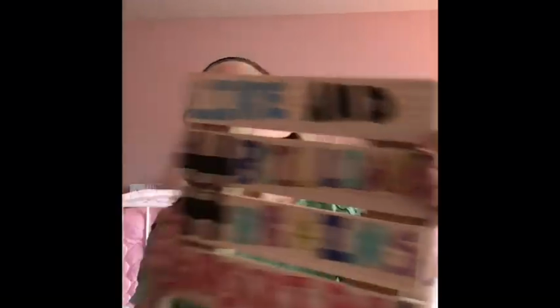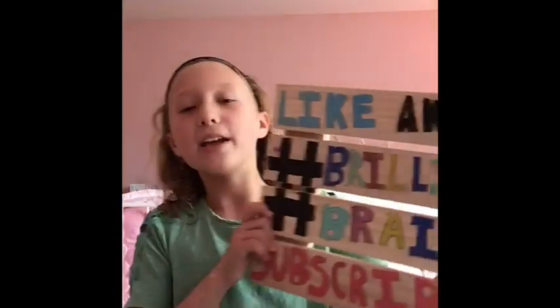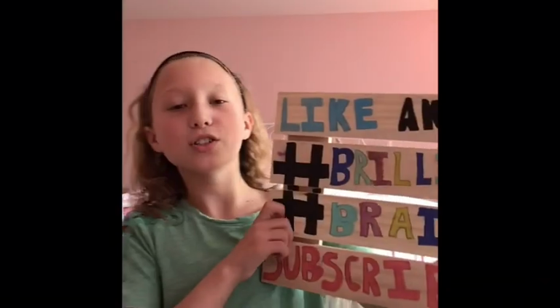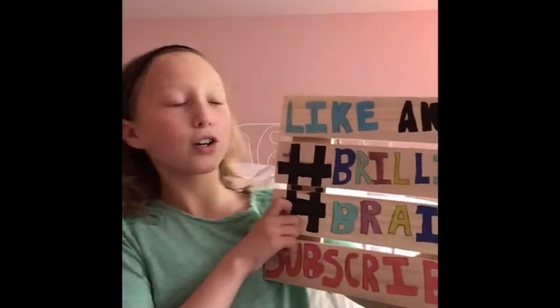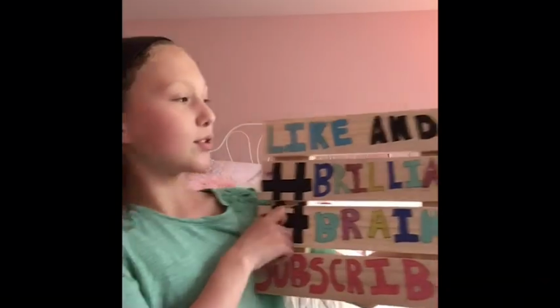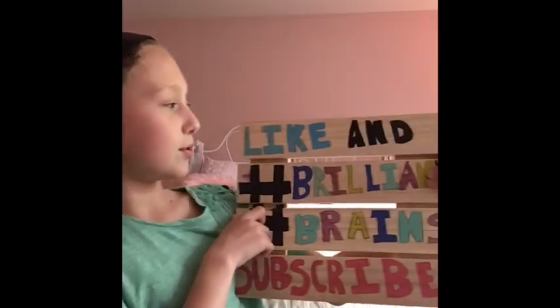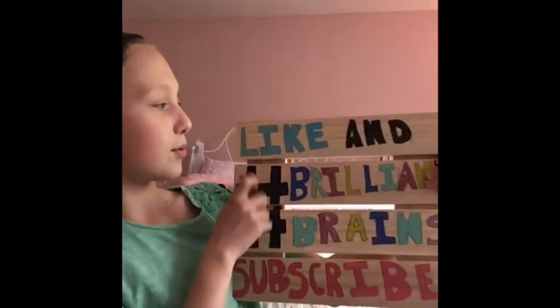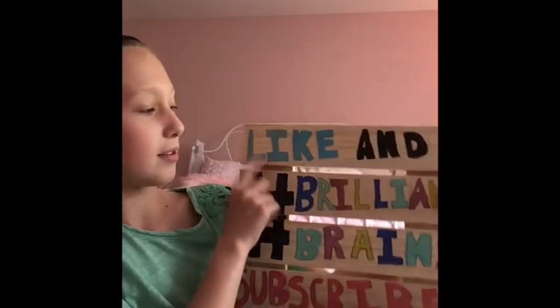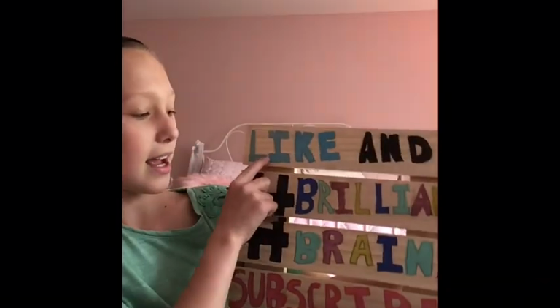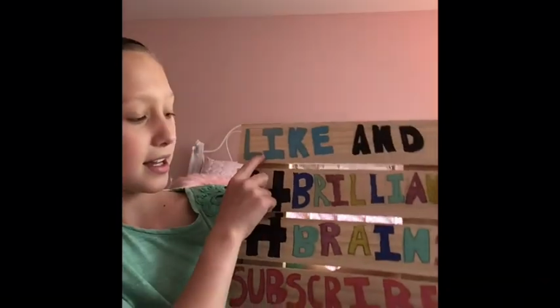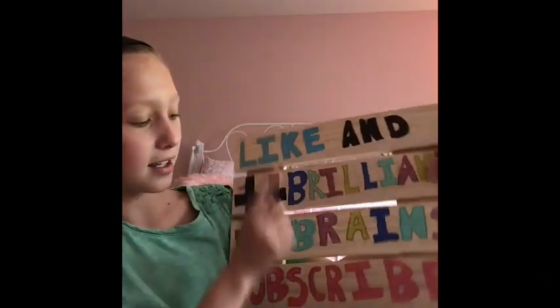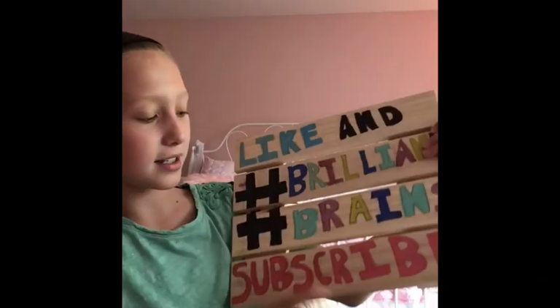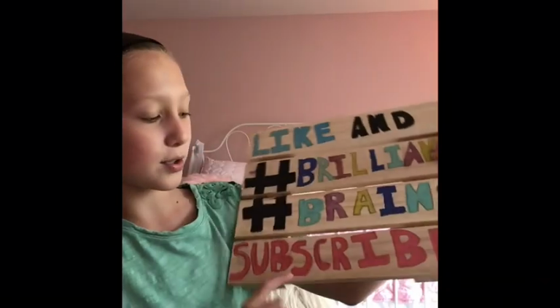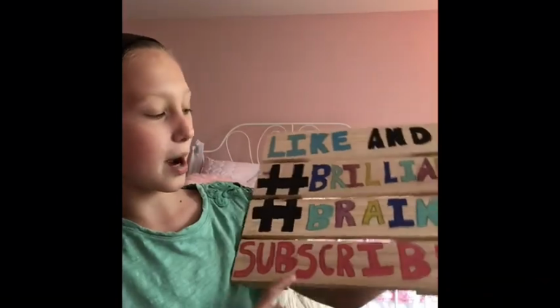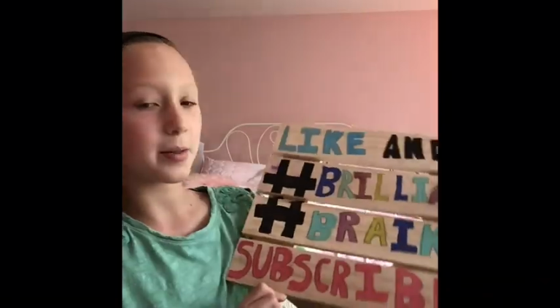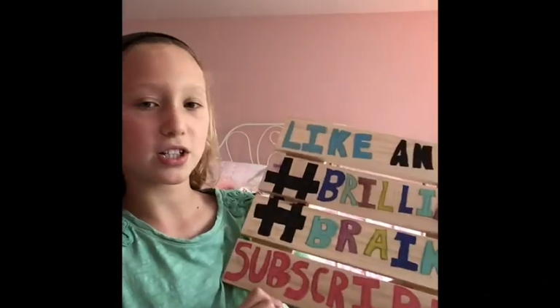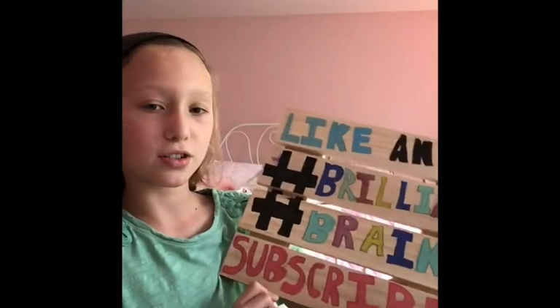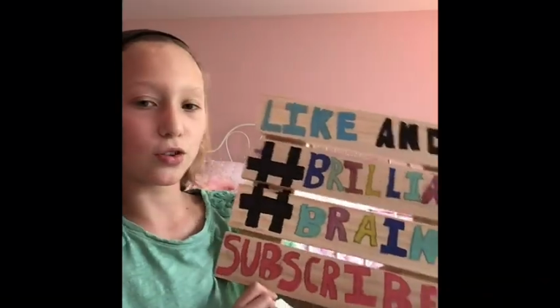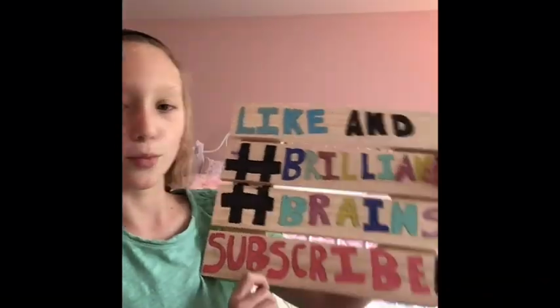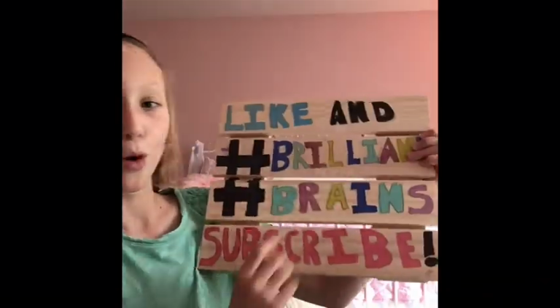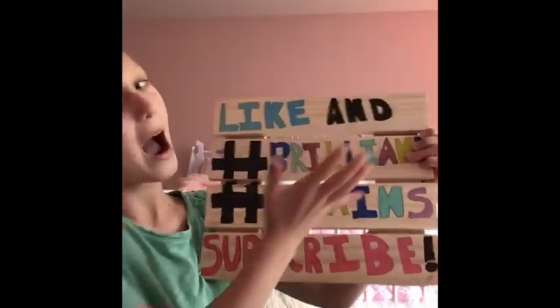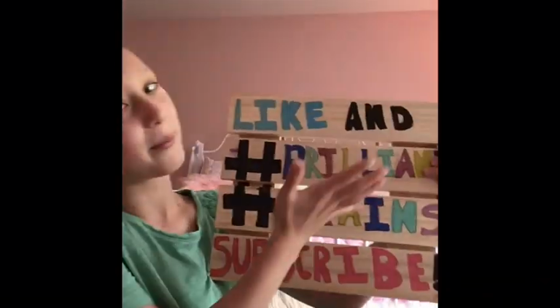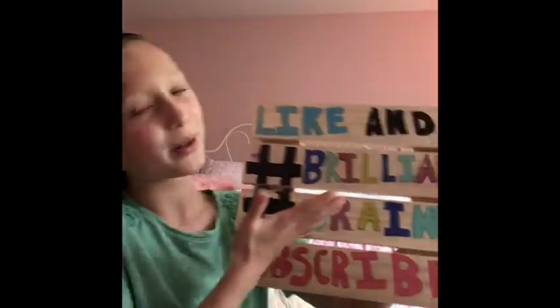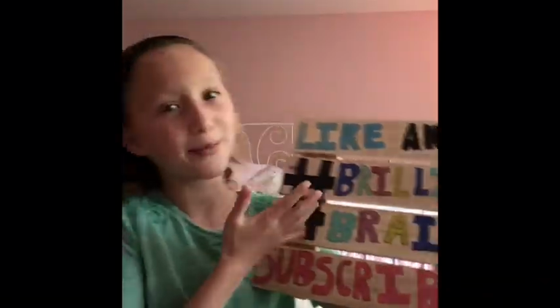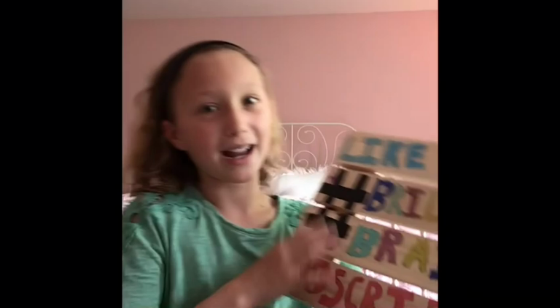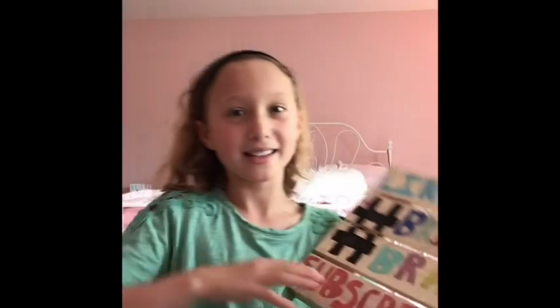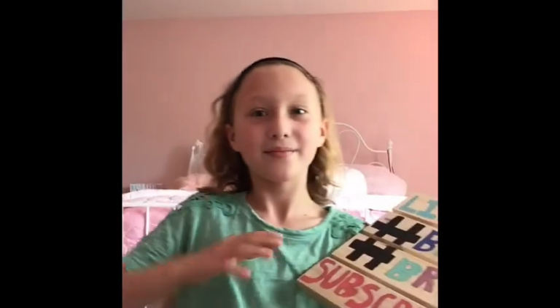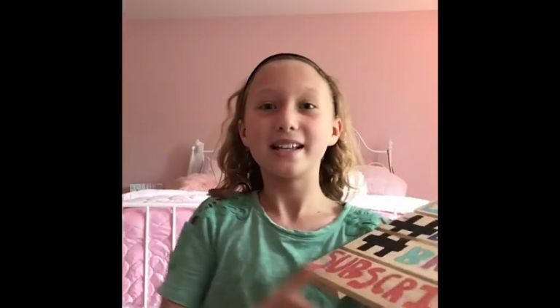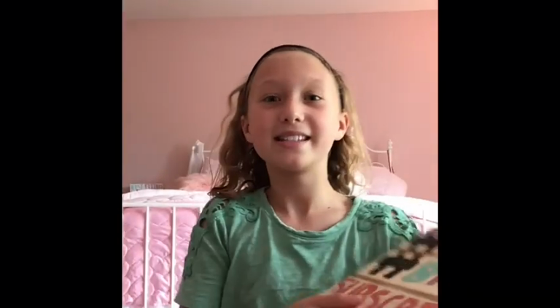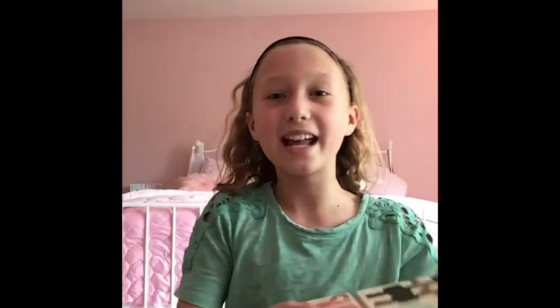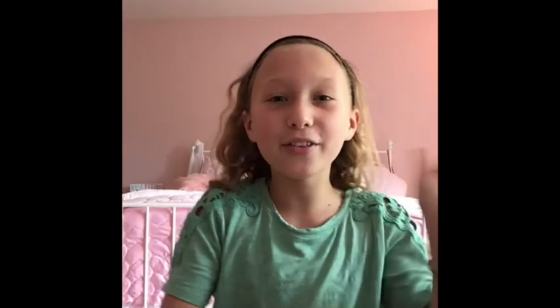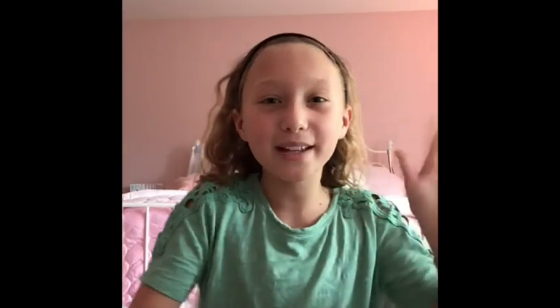Make sure to like and subscribe to my channel to learn more on Brilliant Brains. Stay healthy!